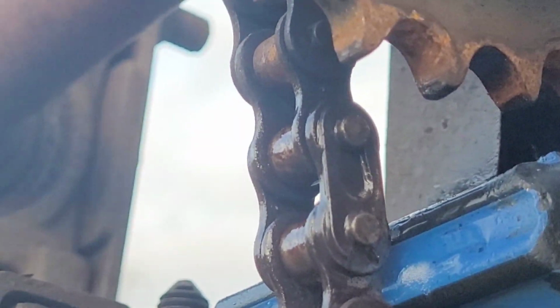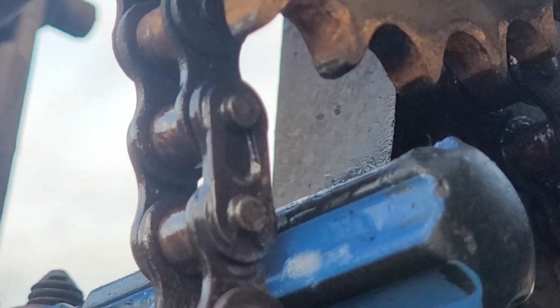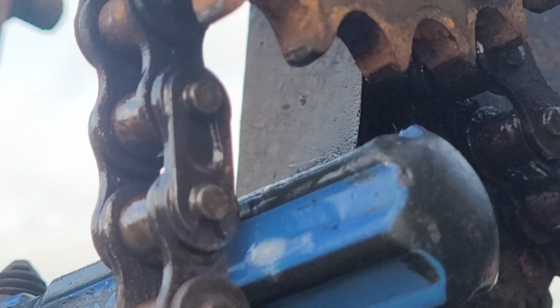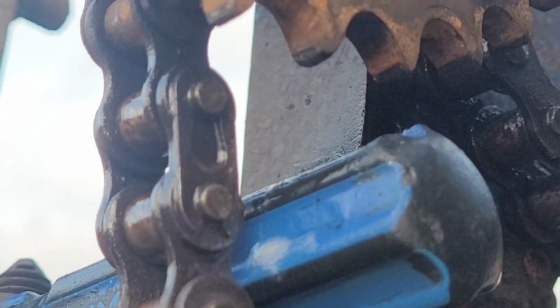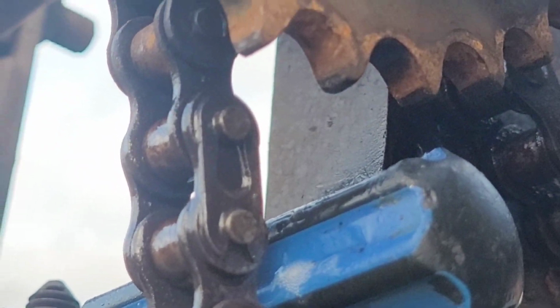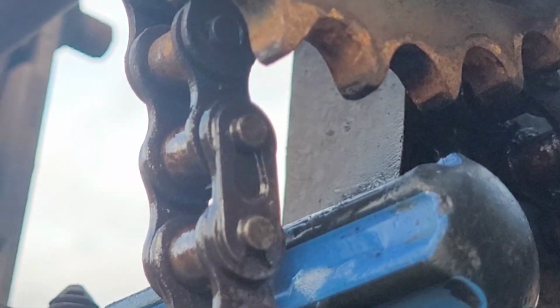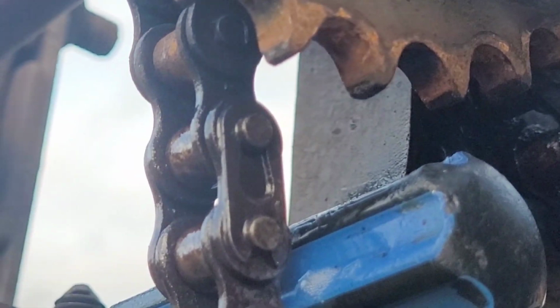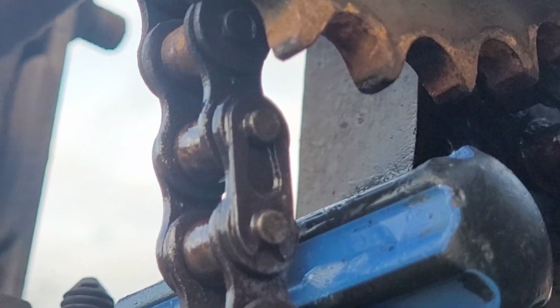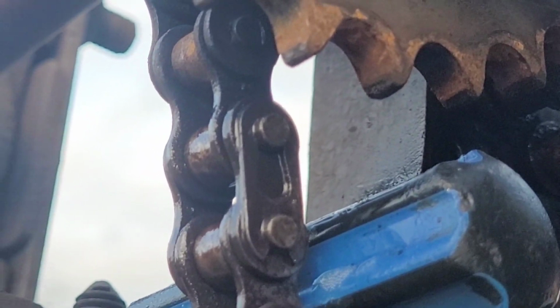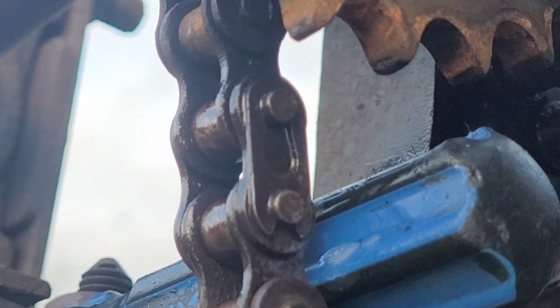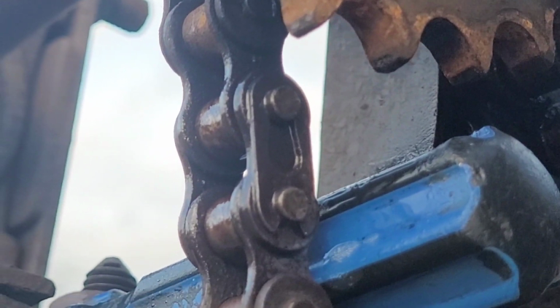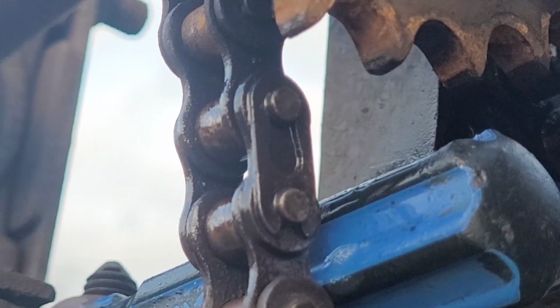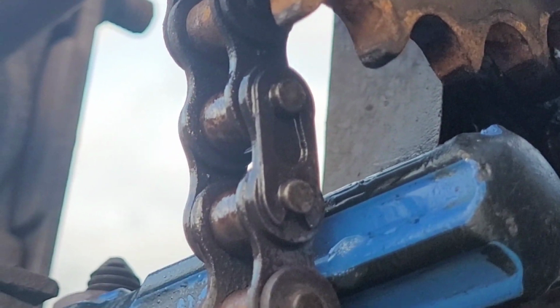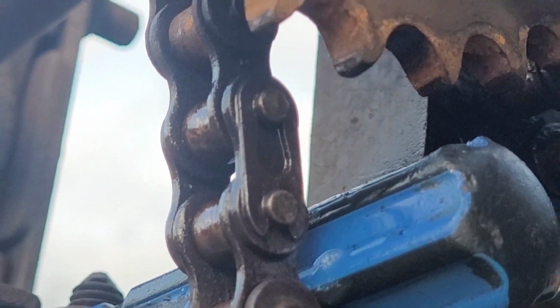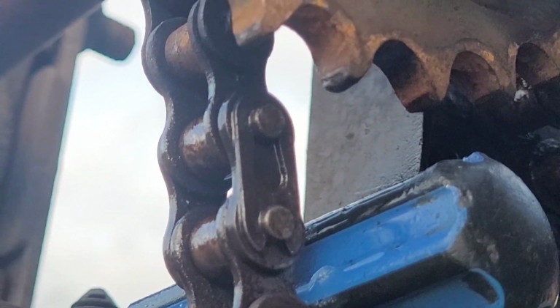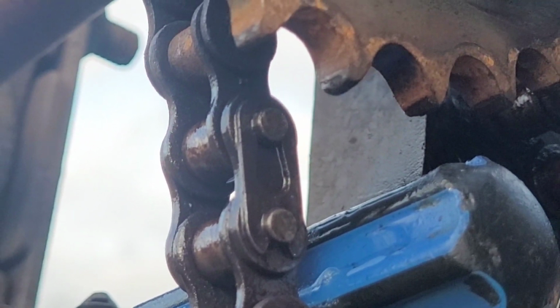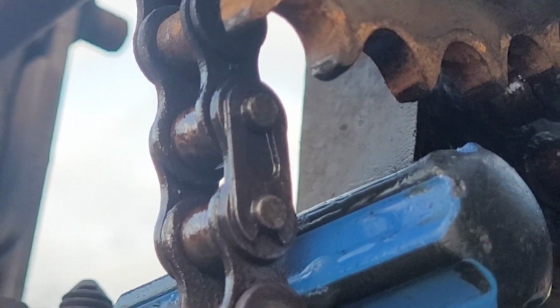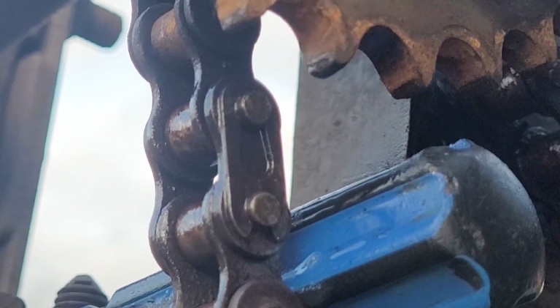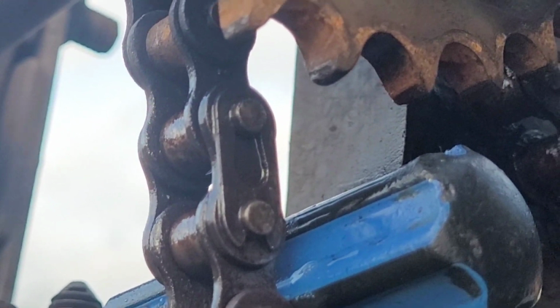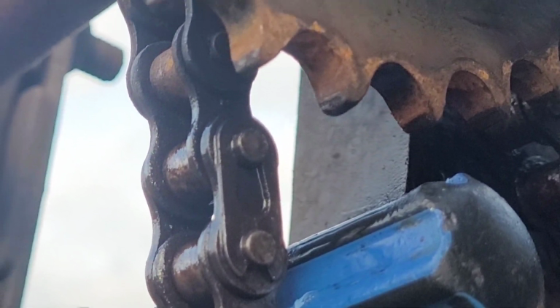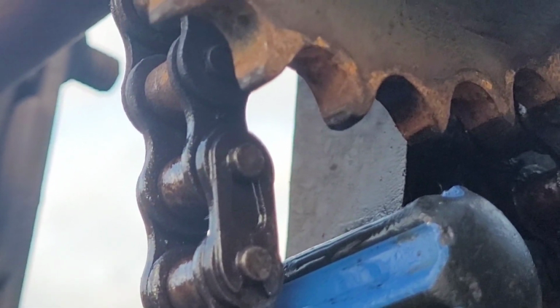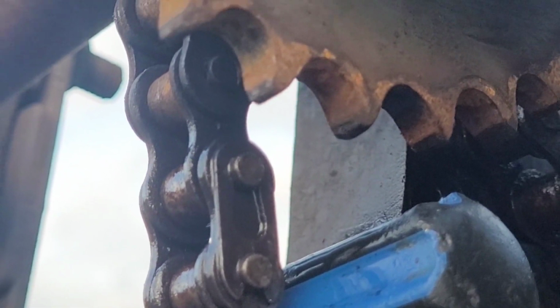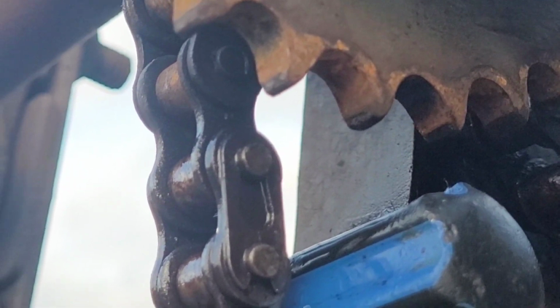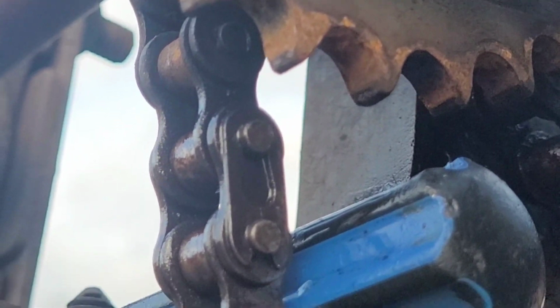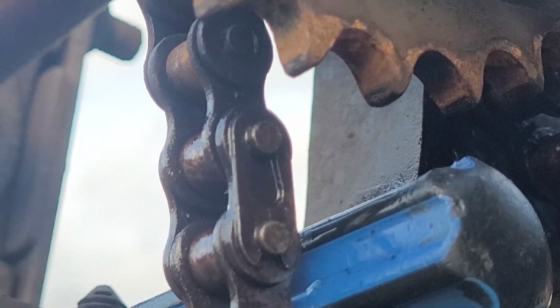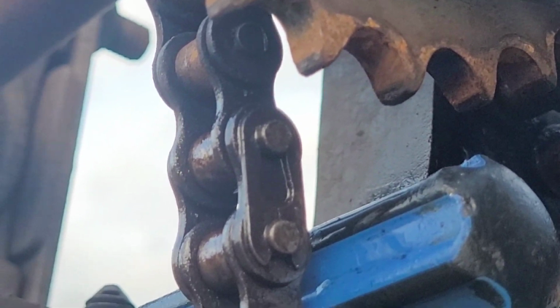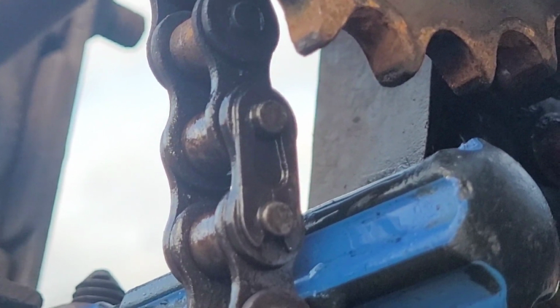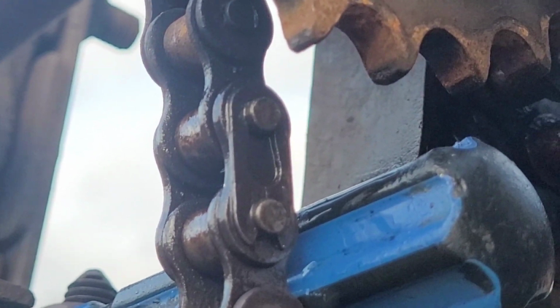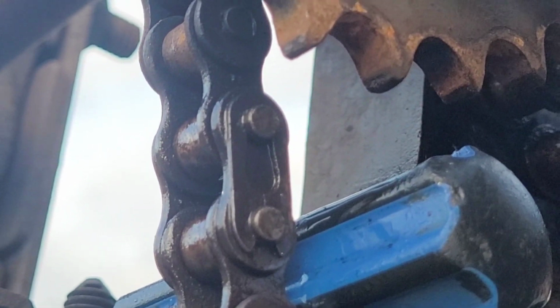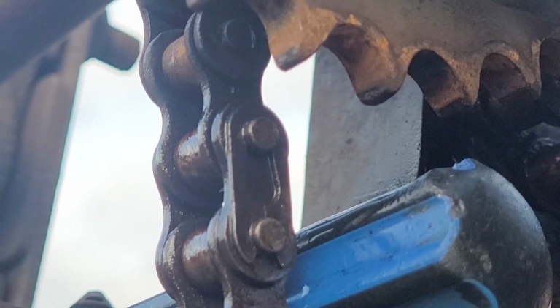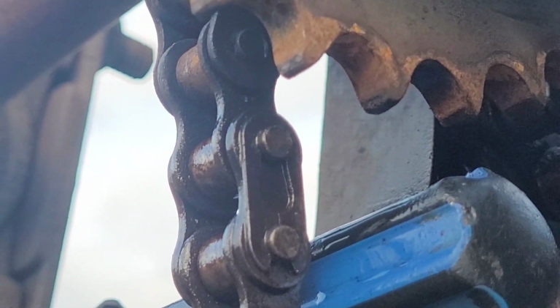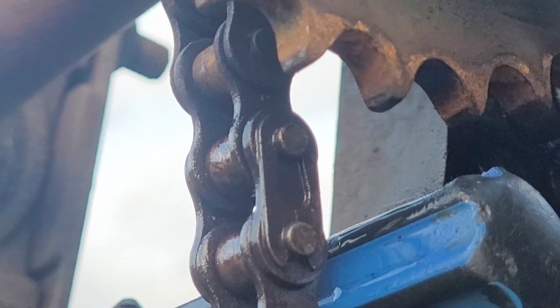I'm just gonna leave that 10 minutes and then try and remove that link, and then it's a fairly easy job to get it going again, touch wood.